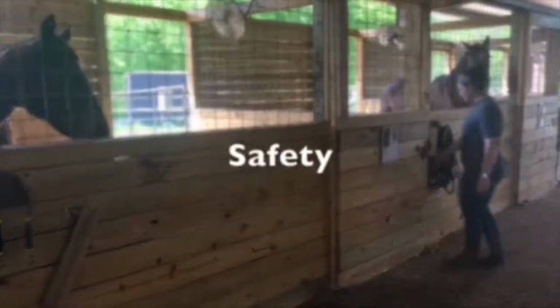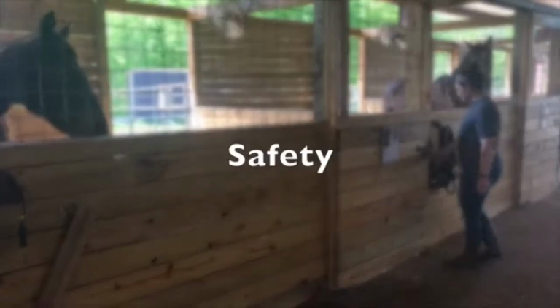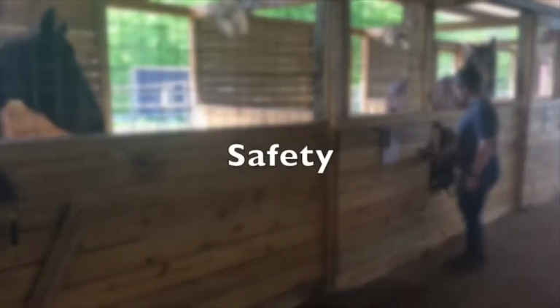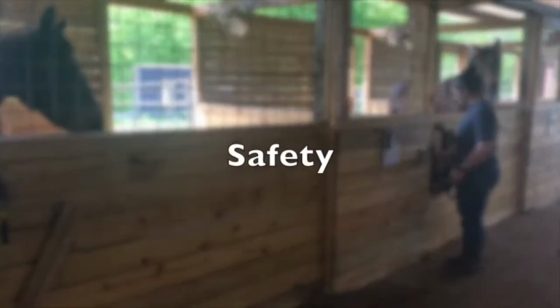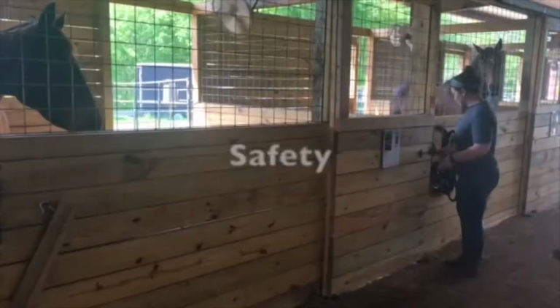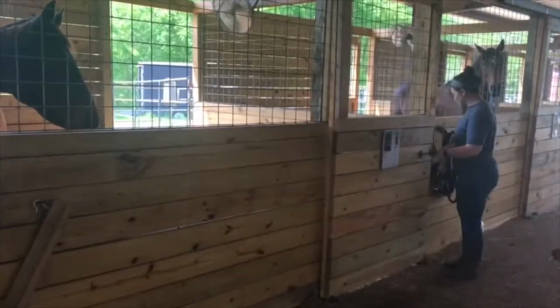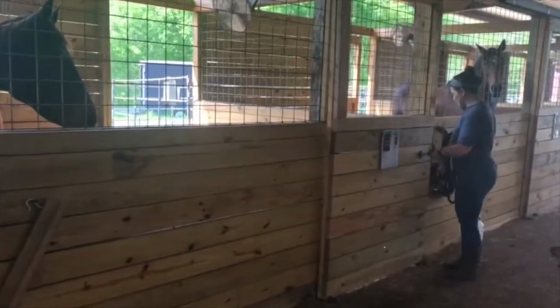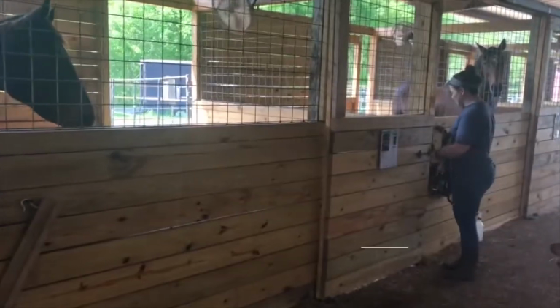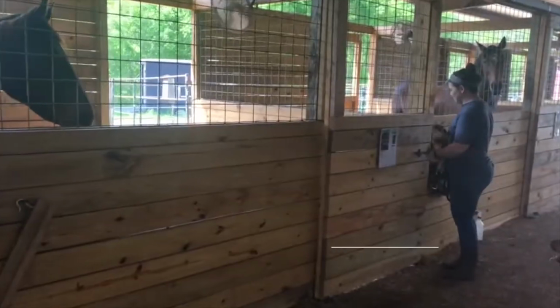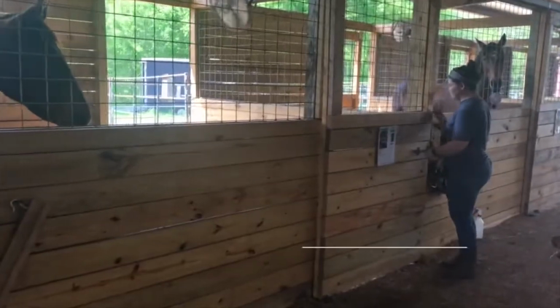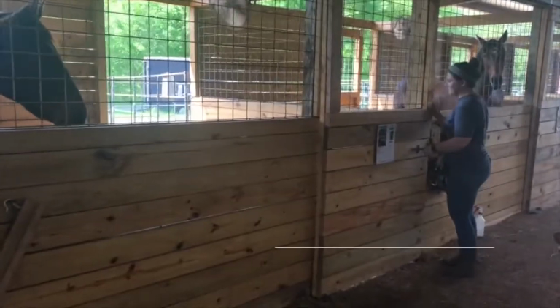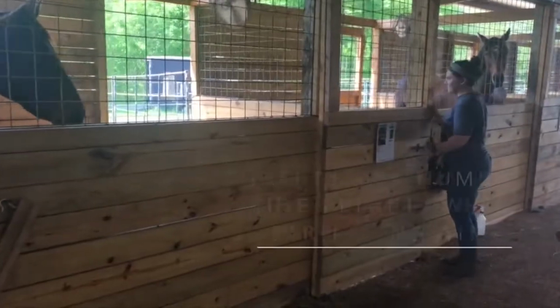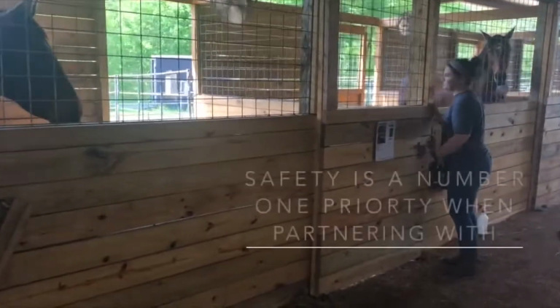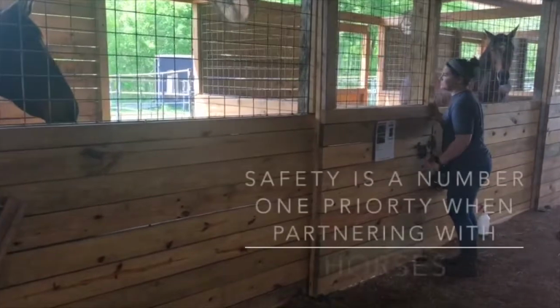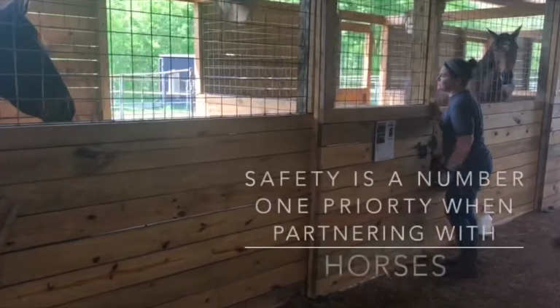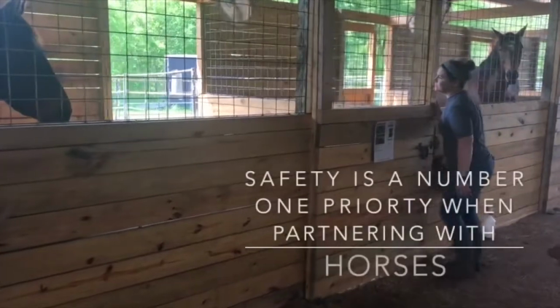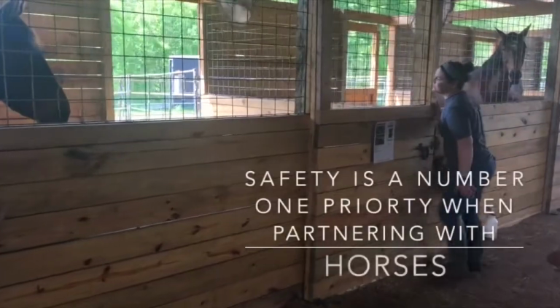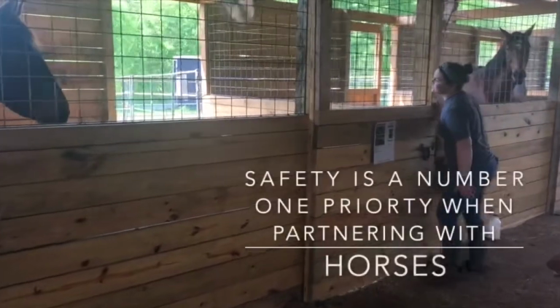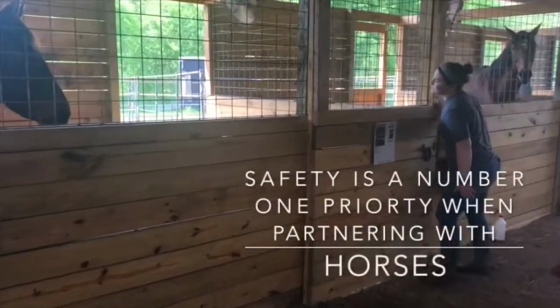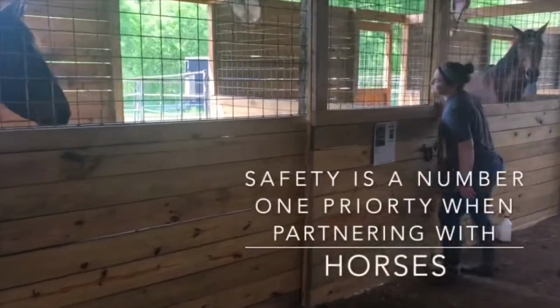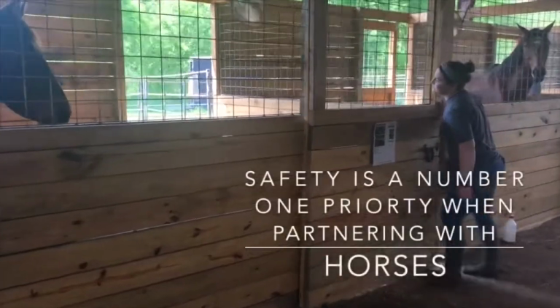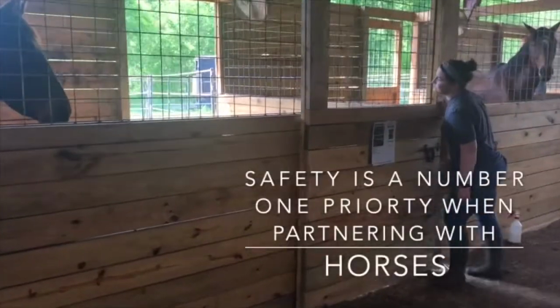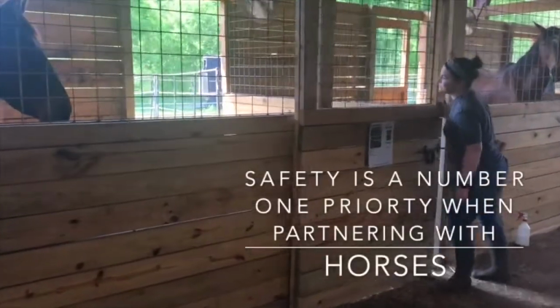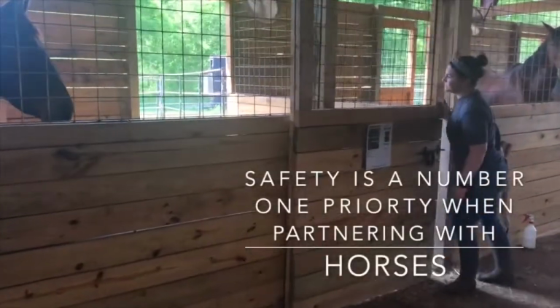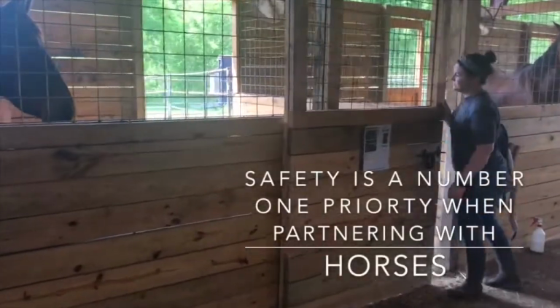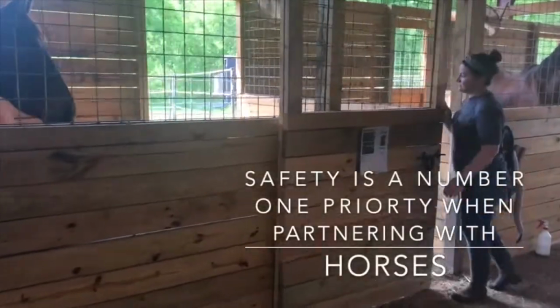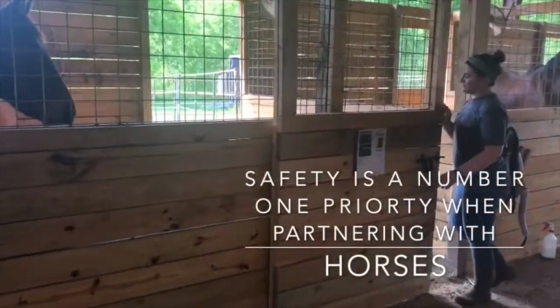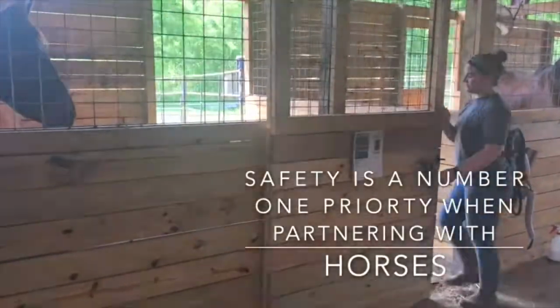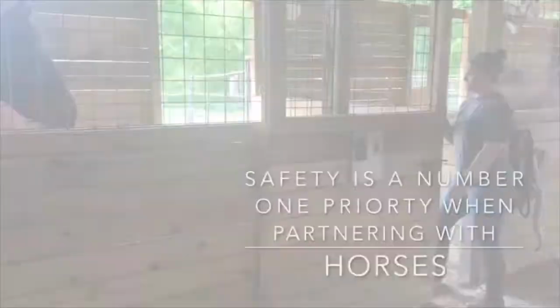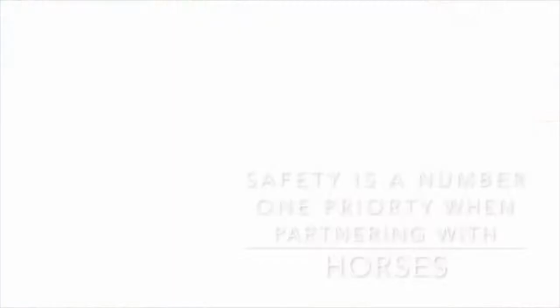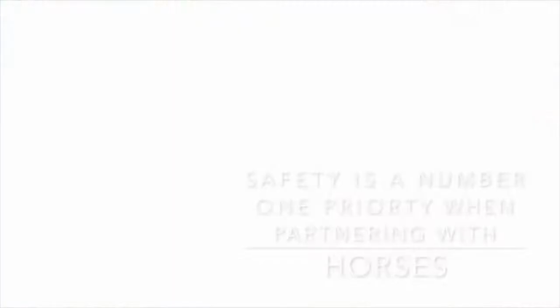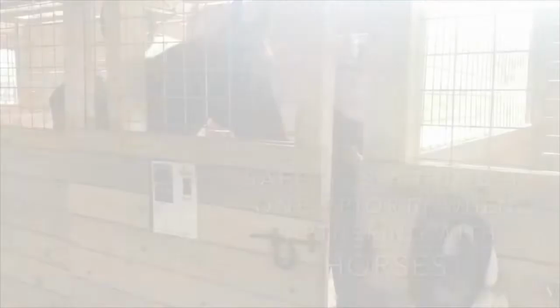In this video we'll talk a bit about safety. Safety is a number one priority when partnering with horses.